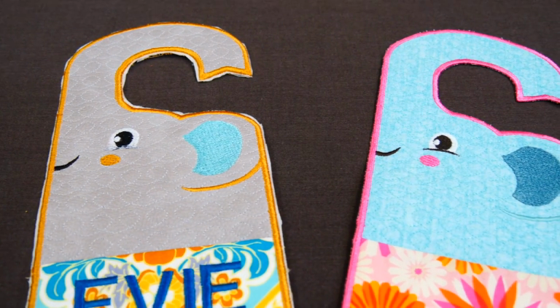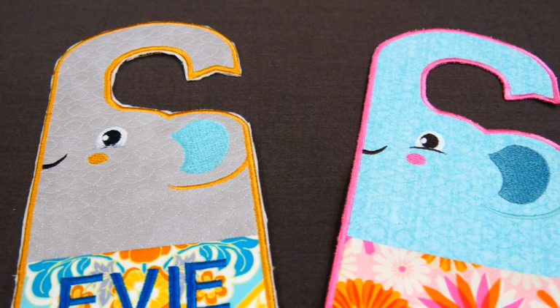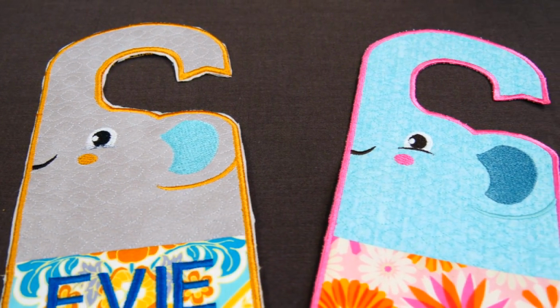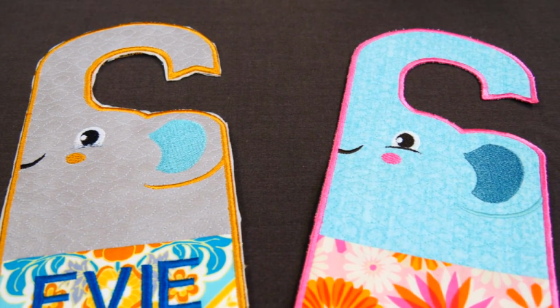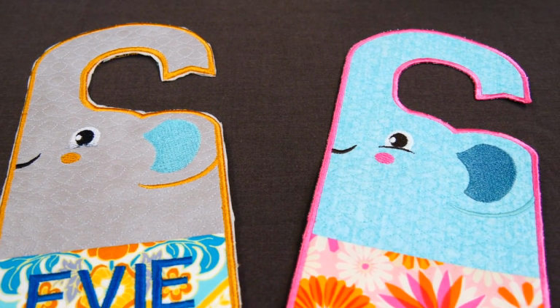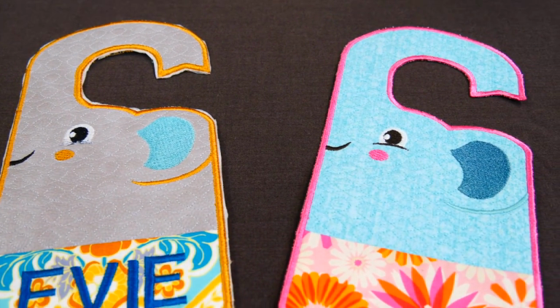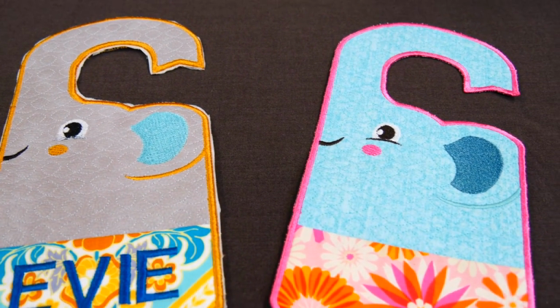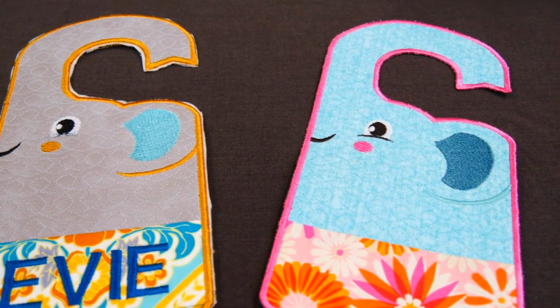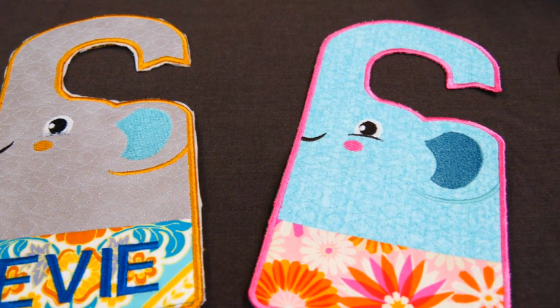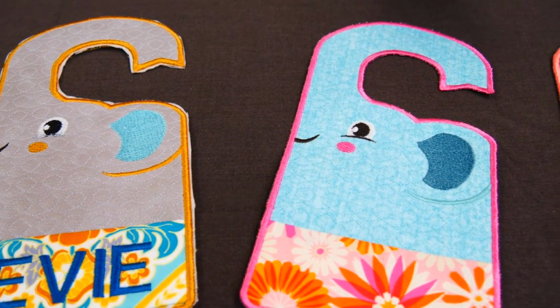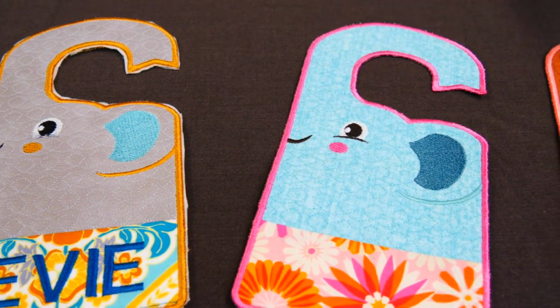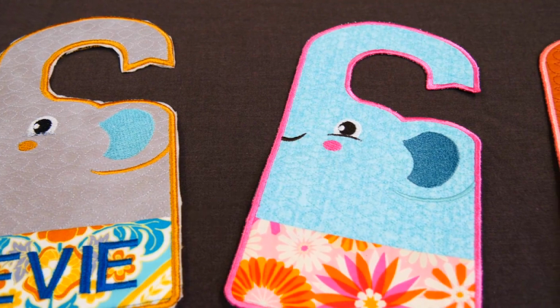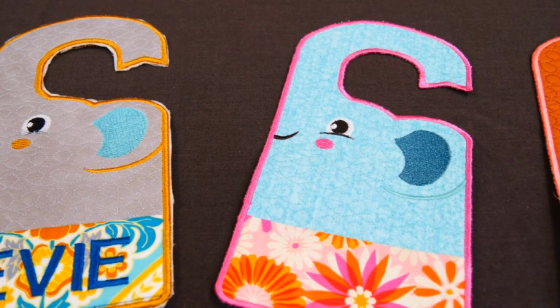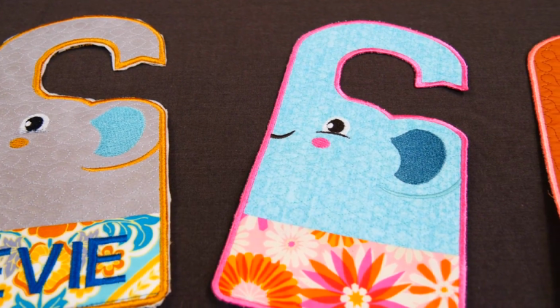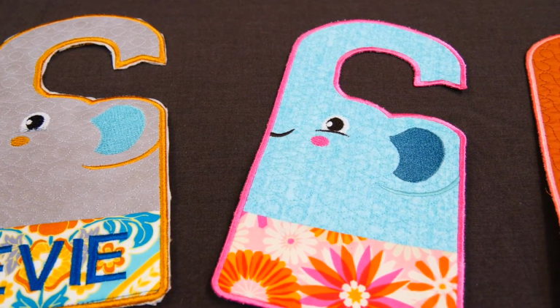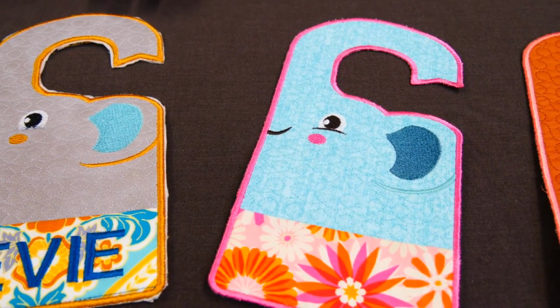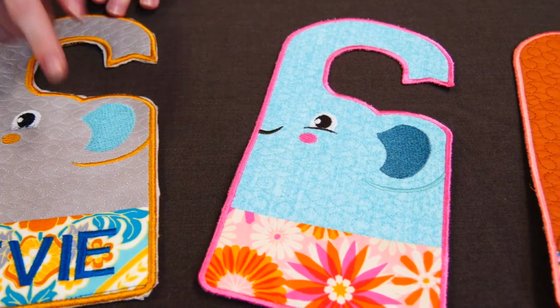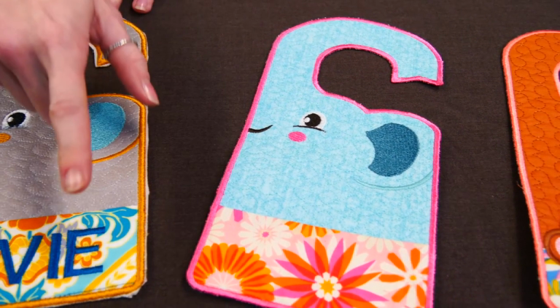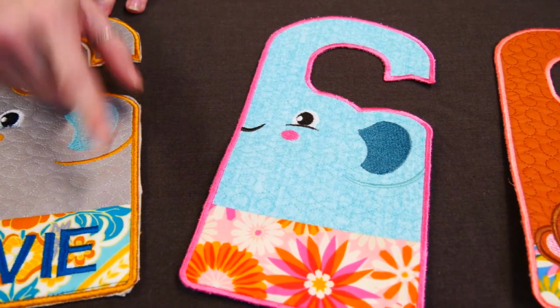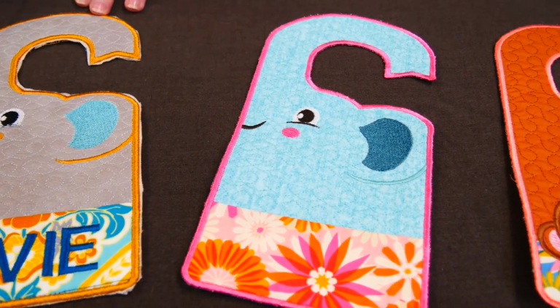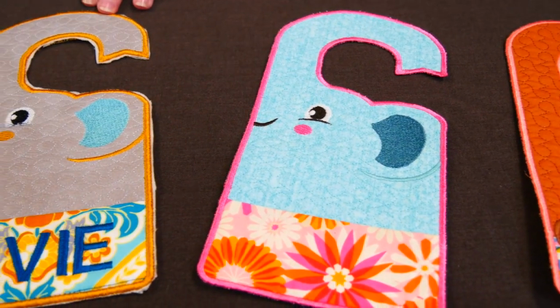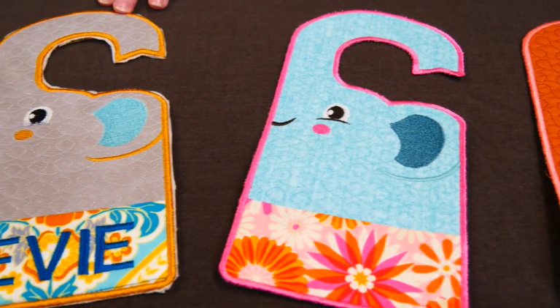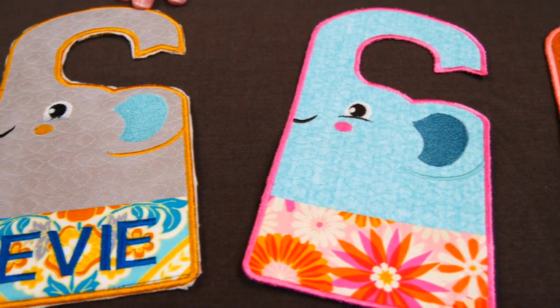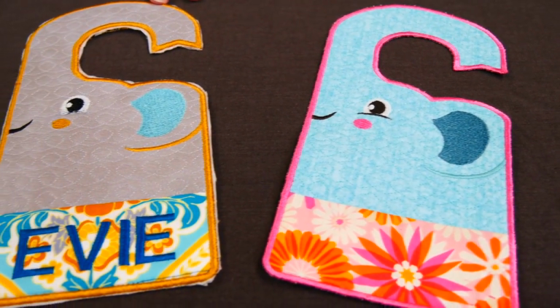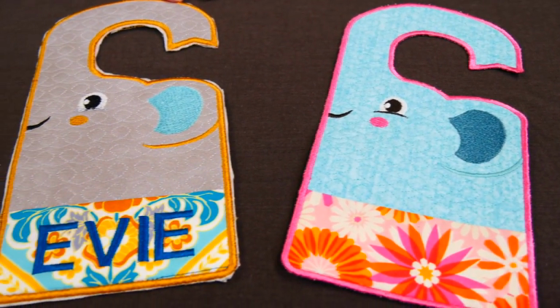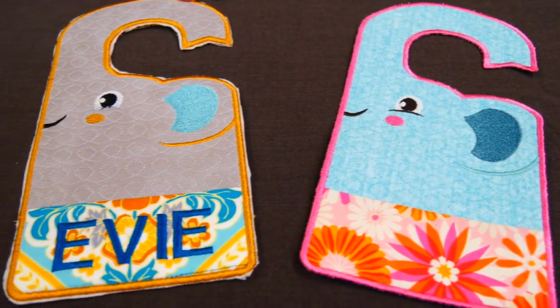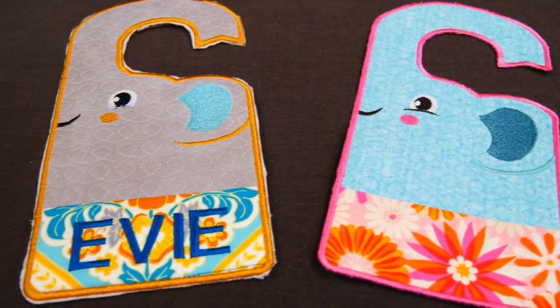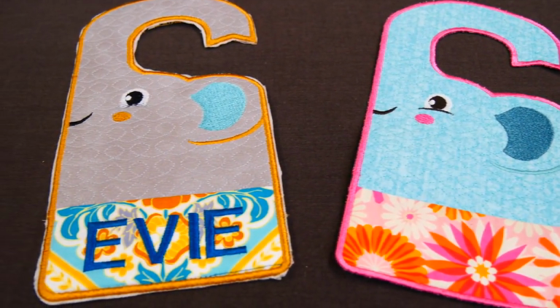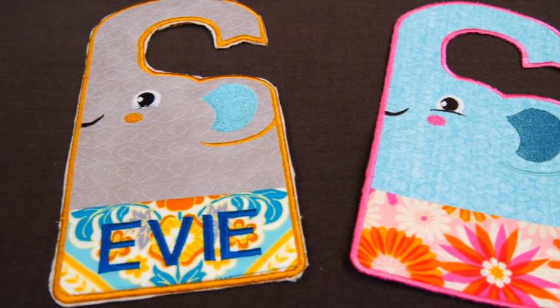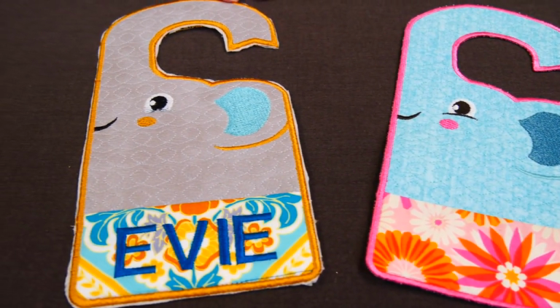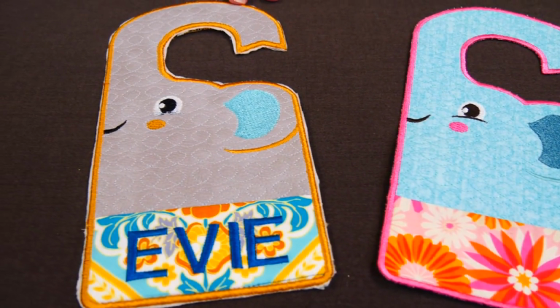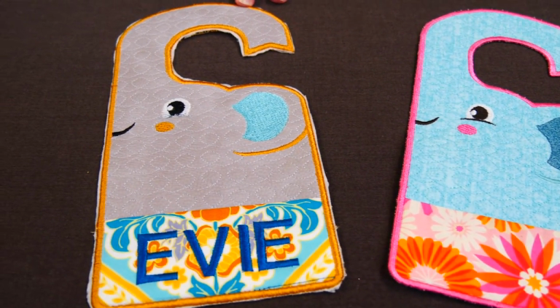And so you've added a name just at the end of the embroidery process? Yep. So we're going to show a little video on how to do that as well.